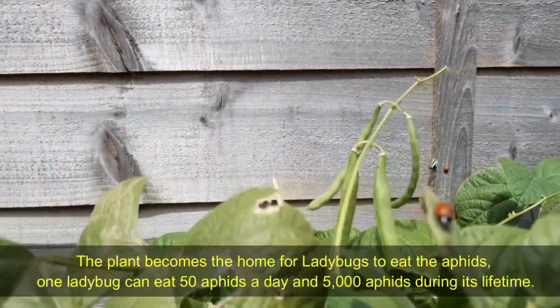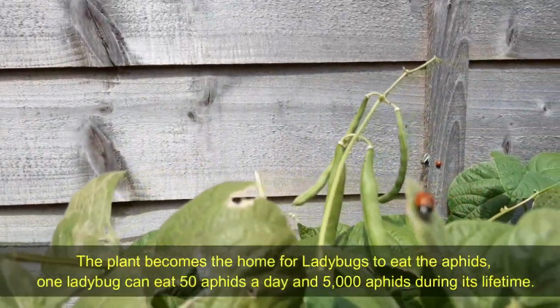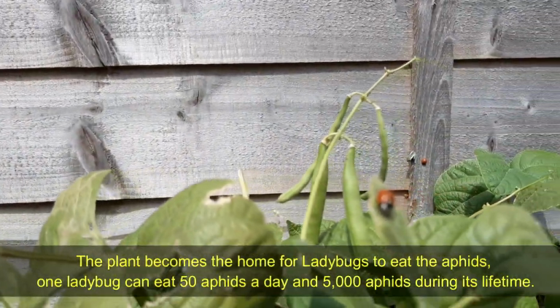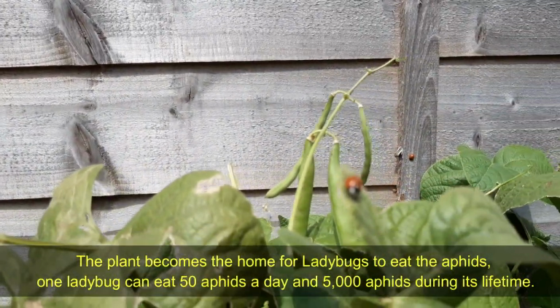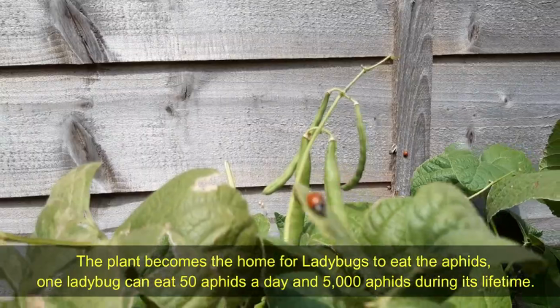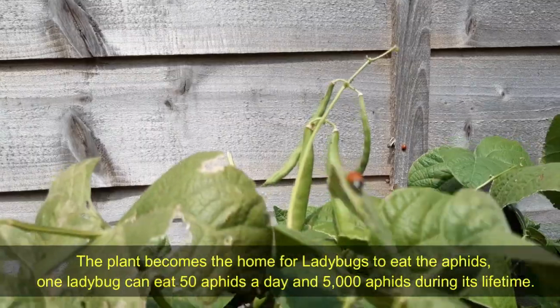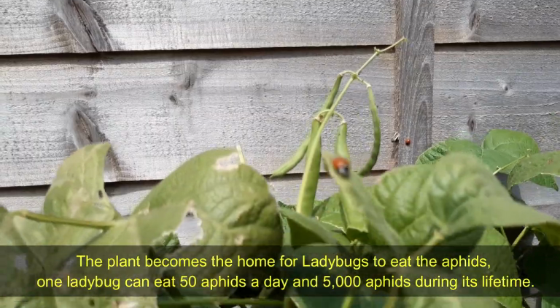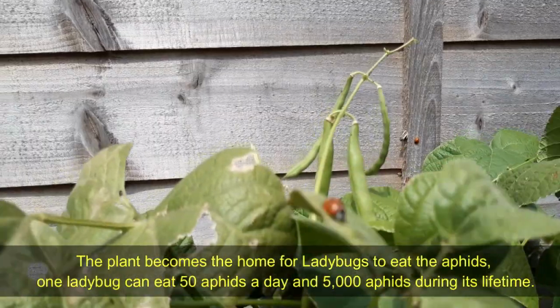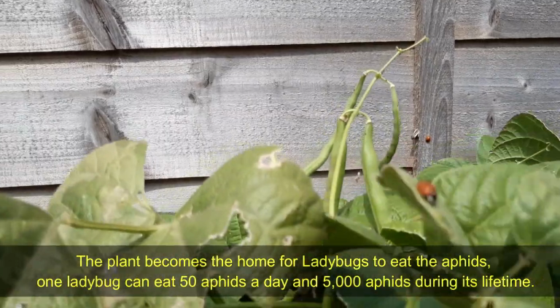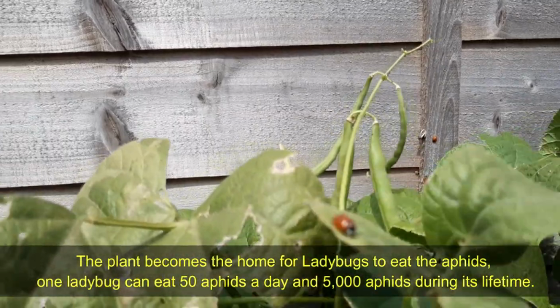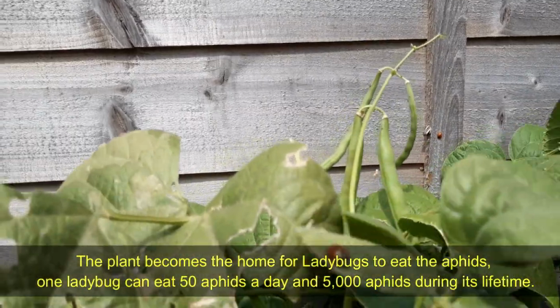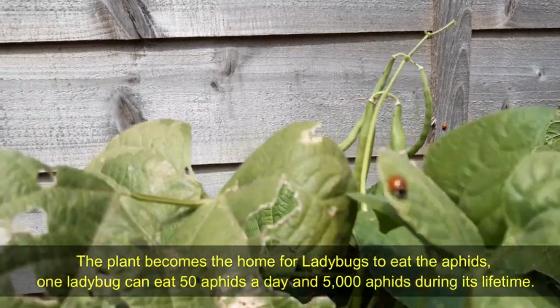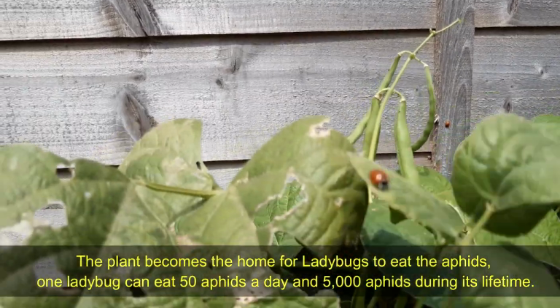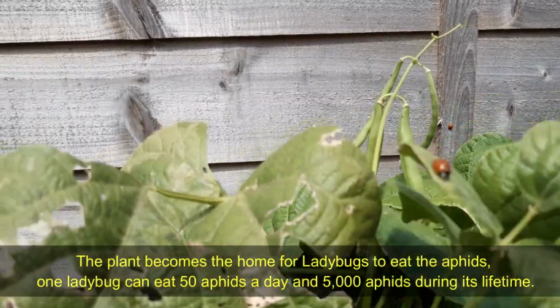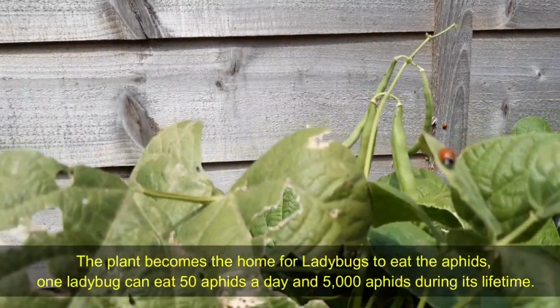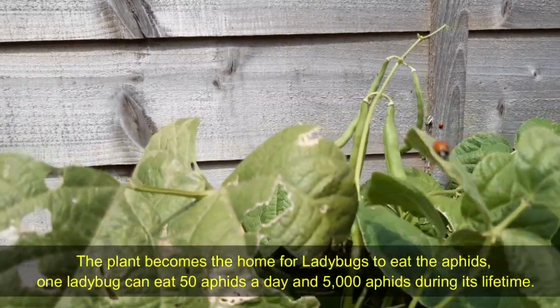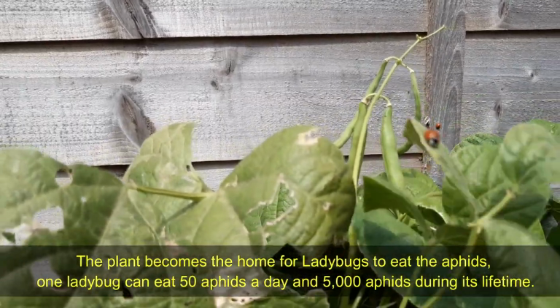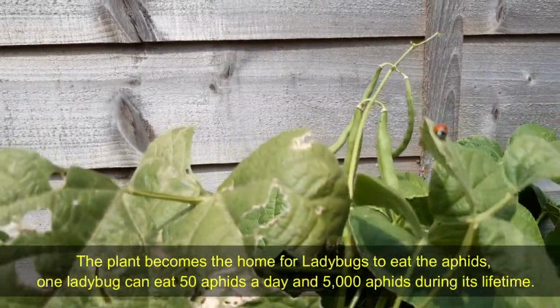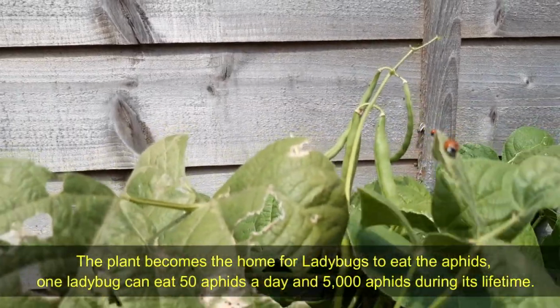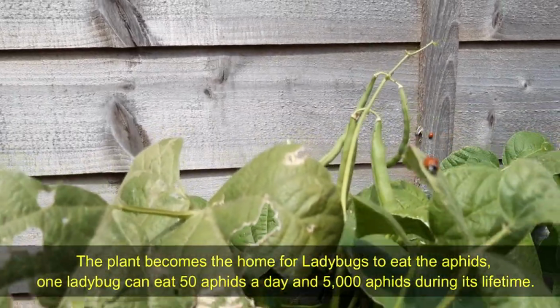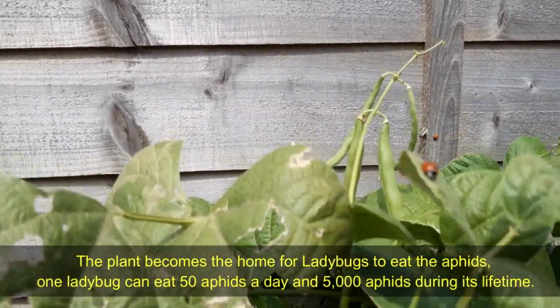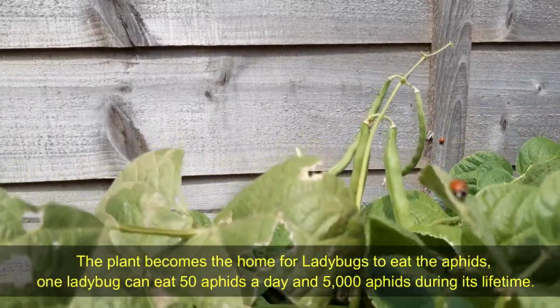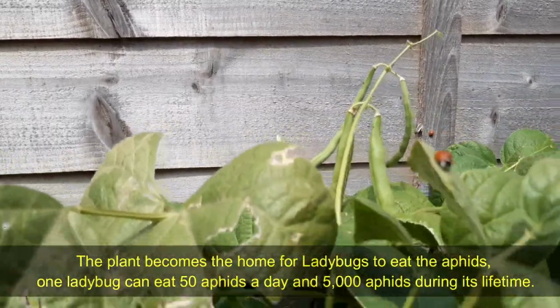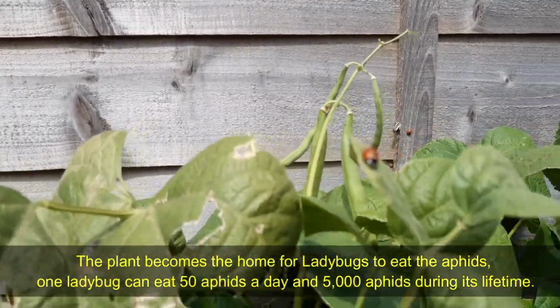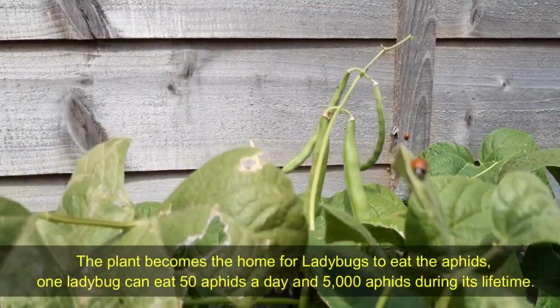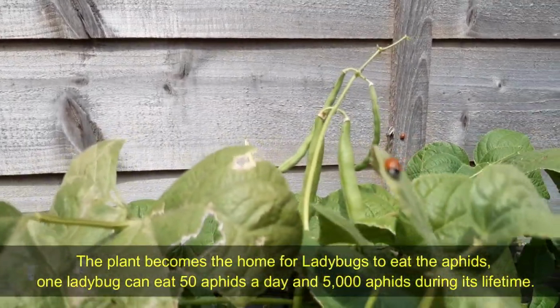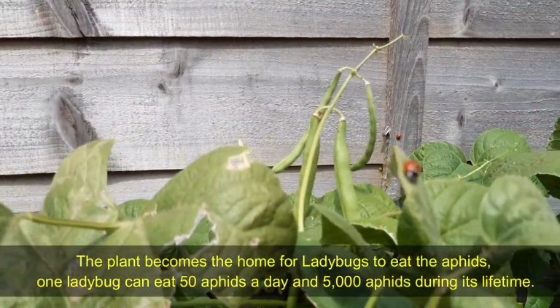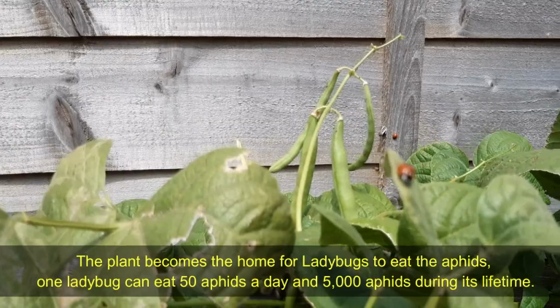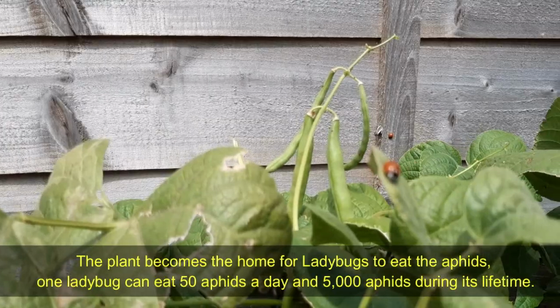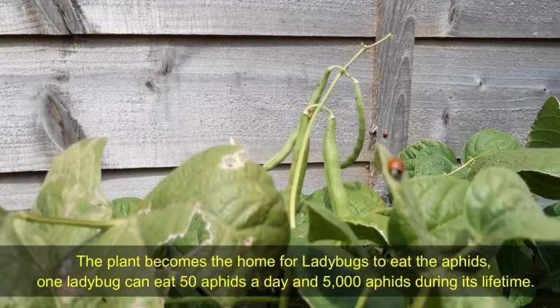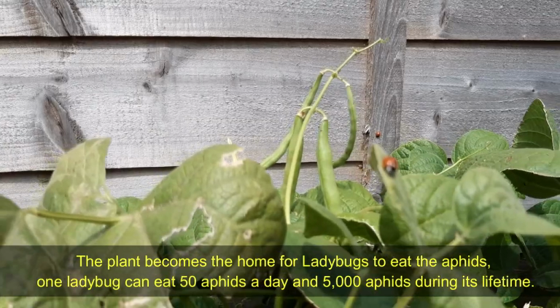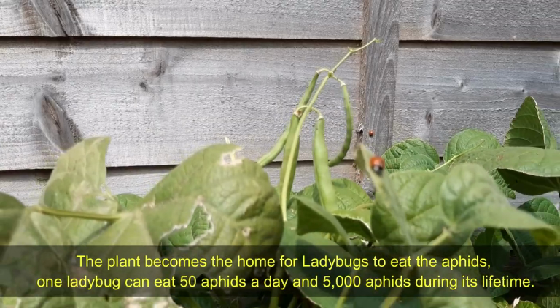The plant becomes a home for ladybugs to eat the aphids. One ladybug can eat 50 aphids a day and 5,000 aphids during its lifetime.